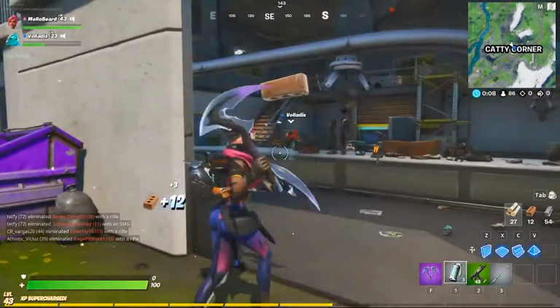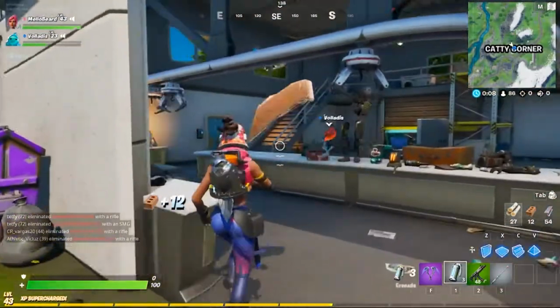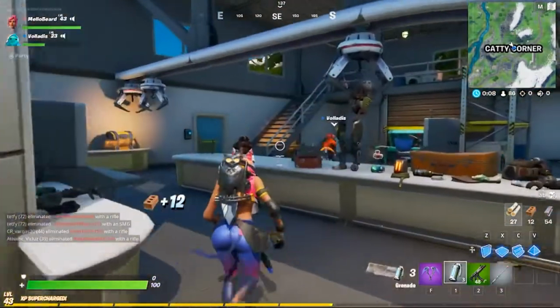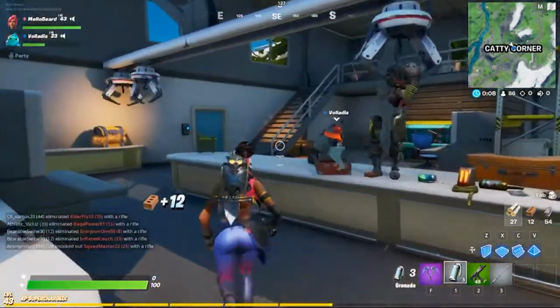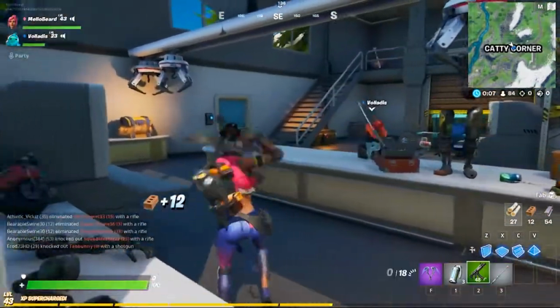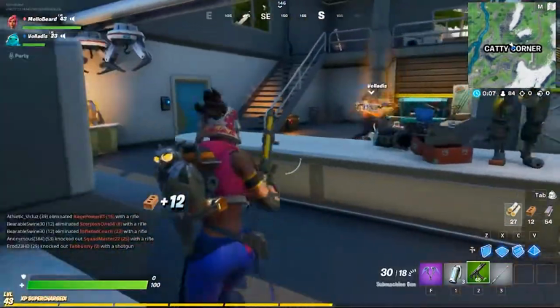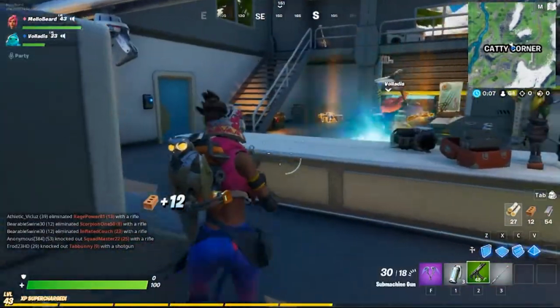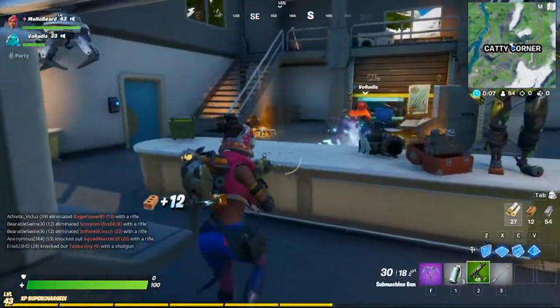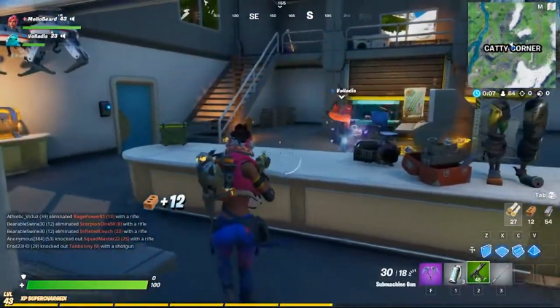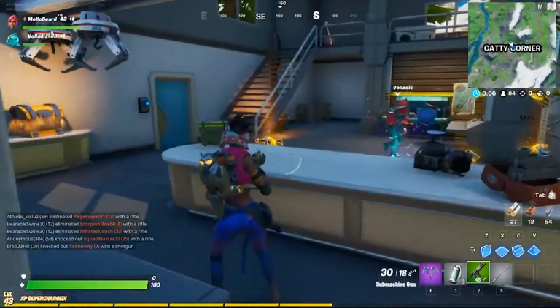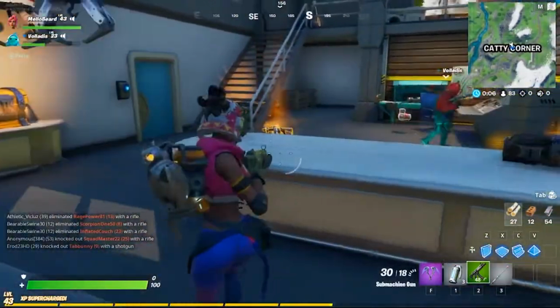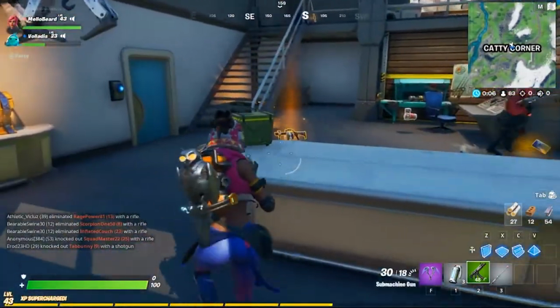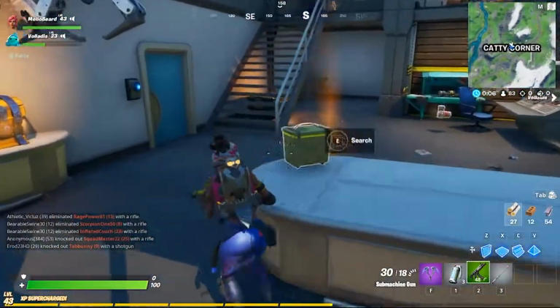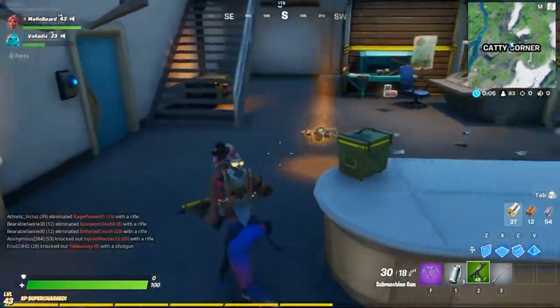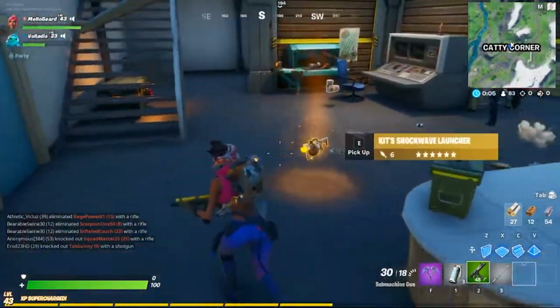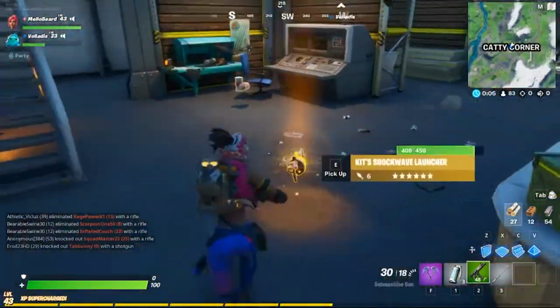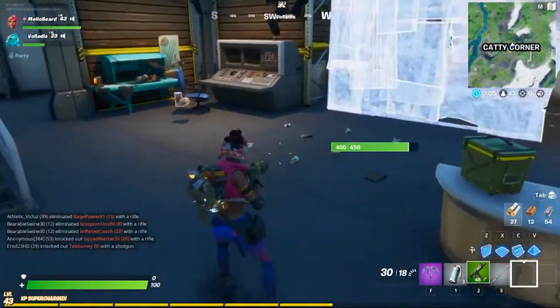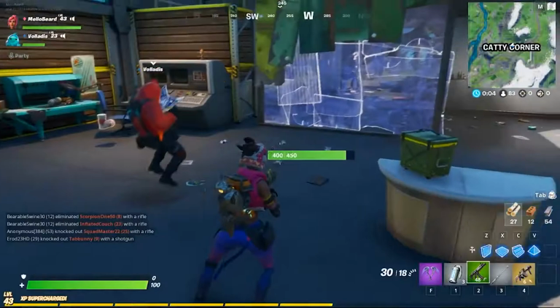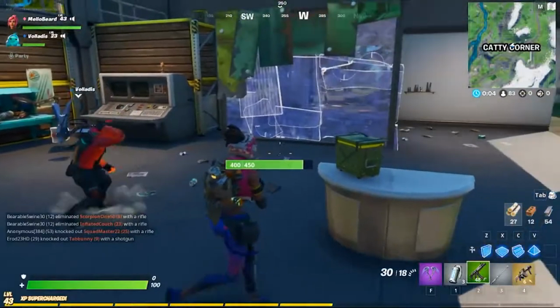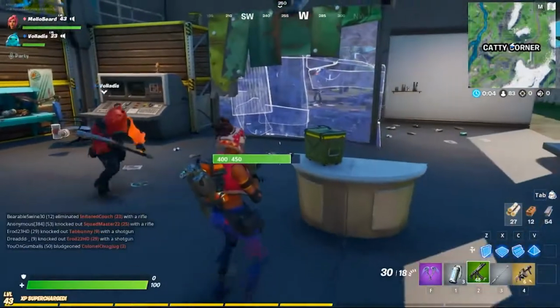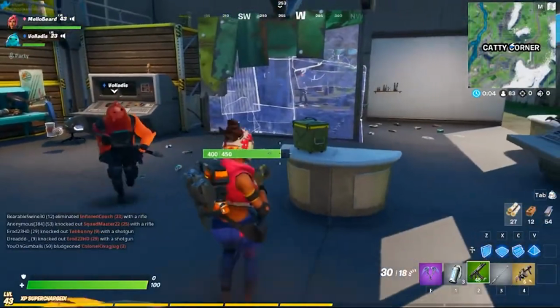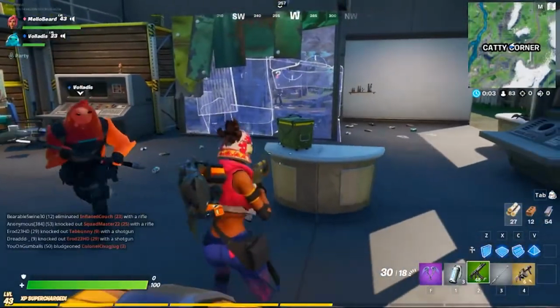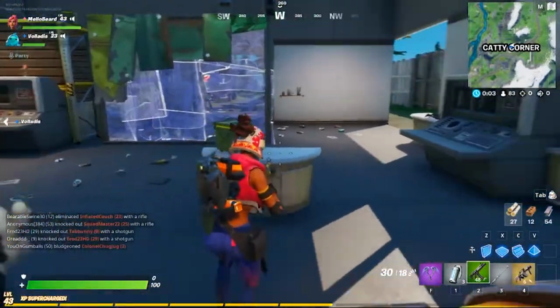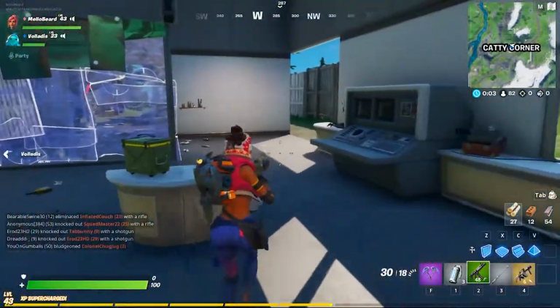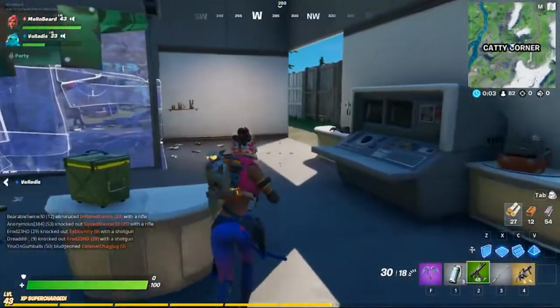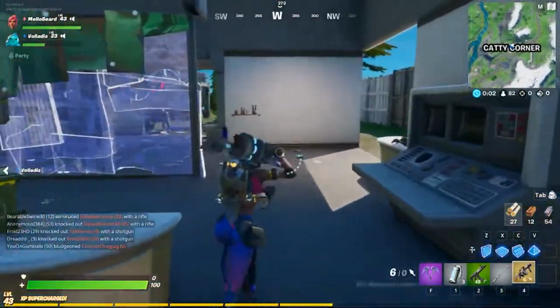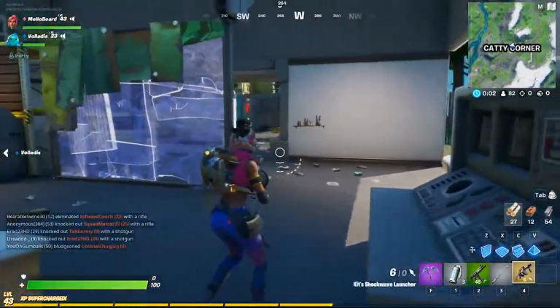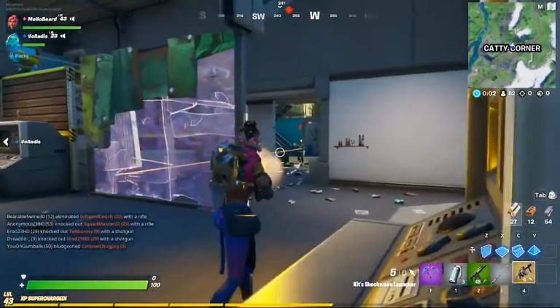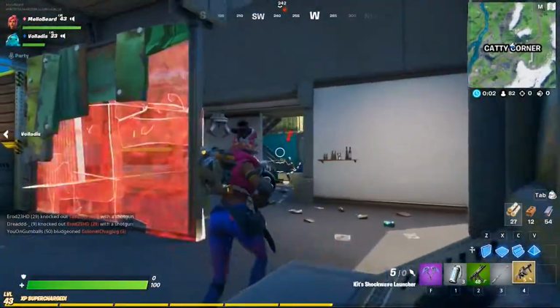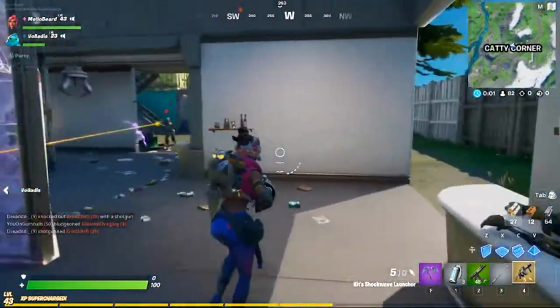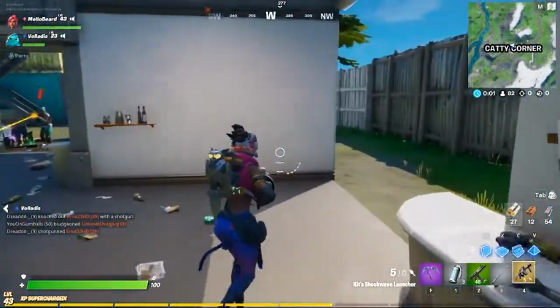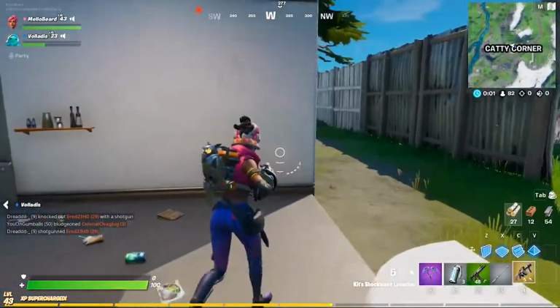For this run, Vol managed to take out Kit, the mini-boss, who drops a legendary weapon and a keycard. The keycard is what you need to get into the vault.